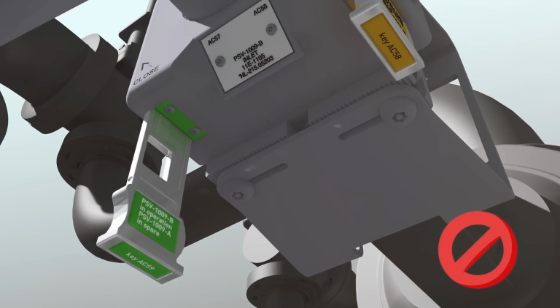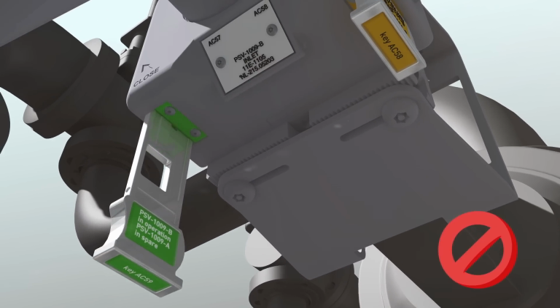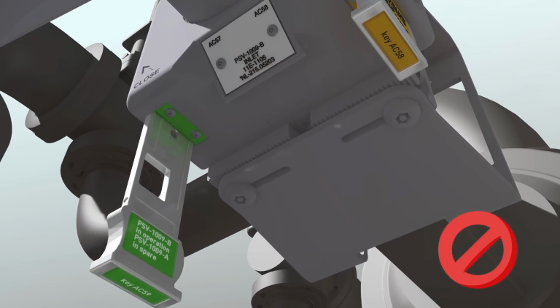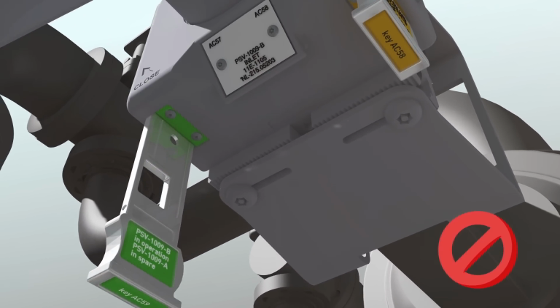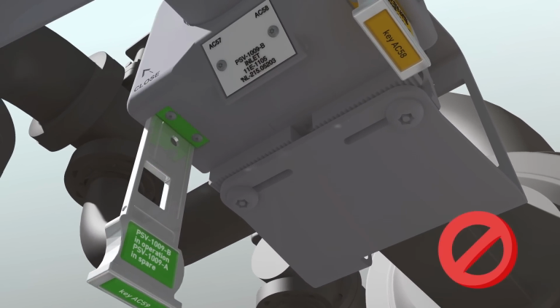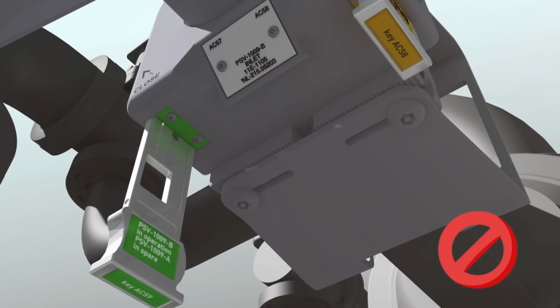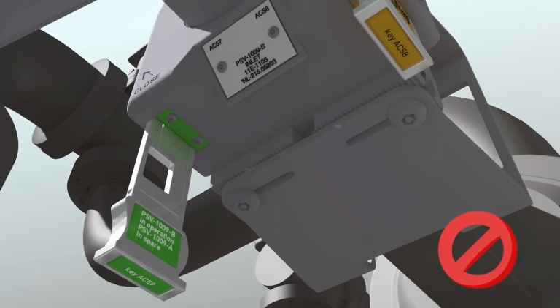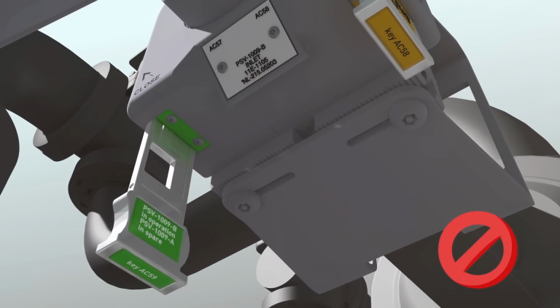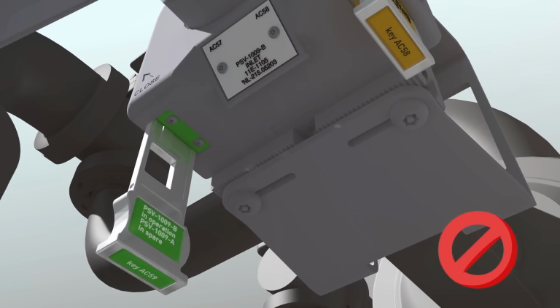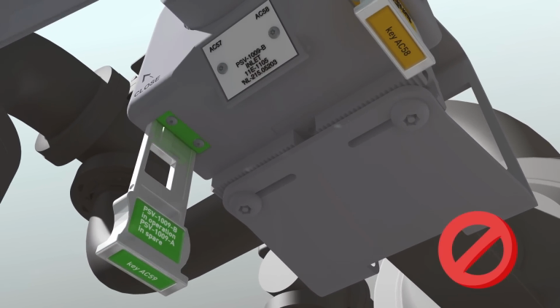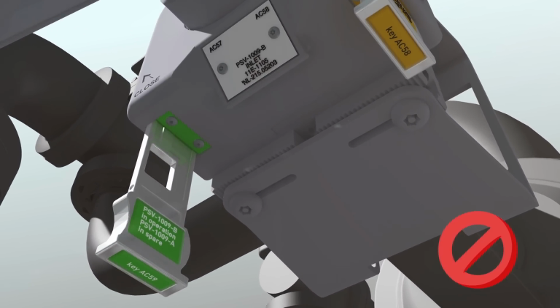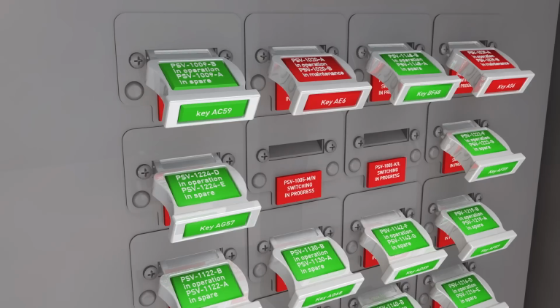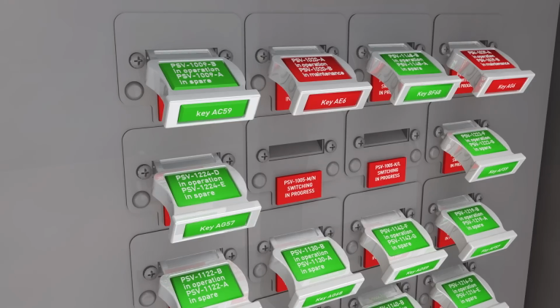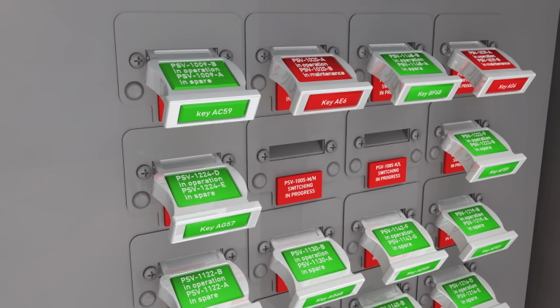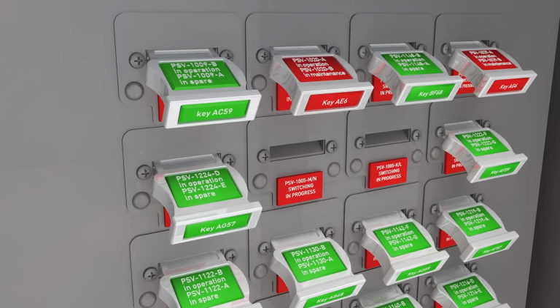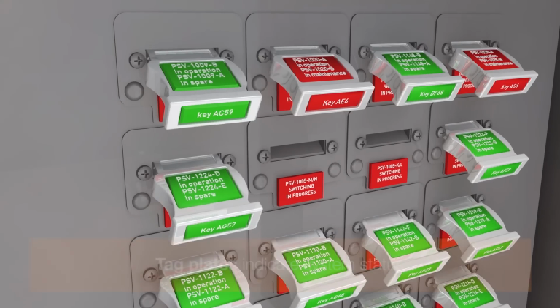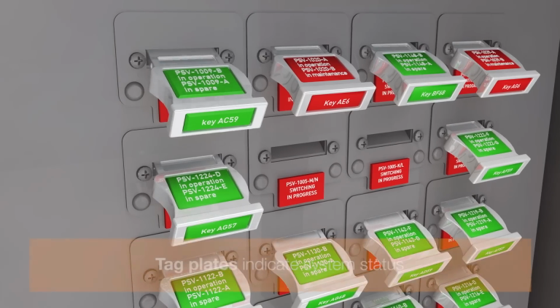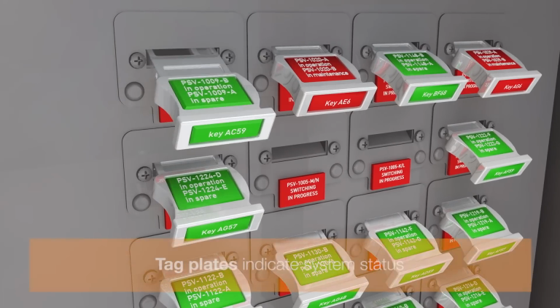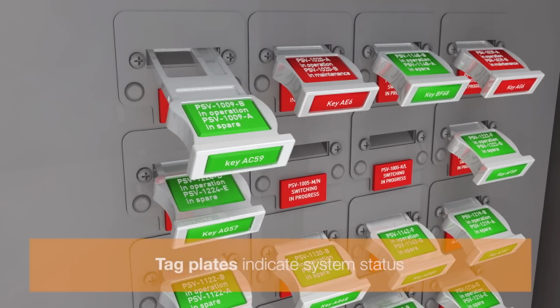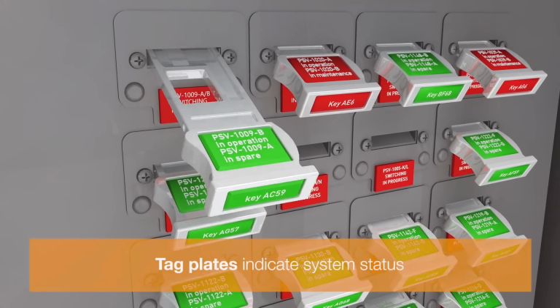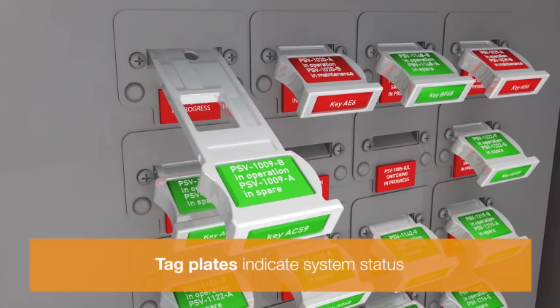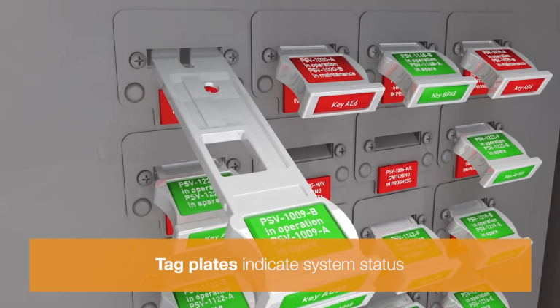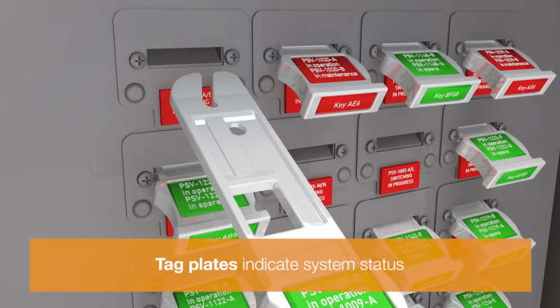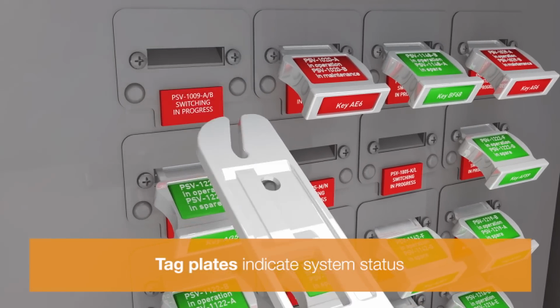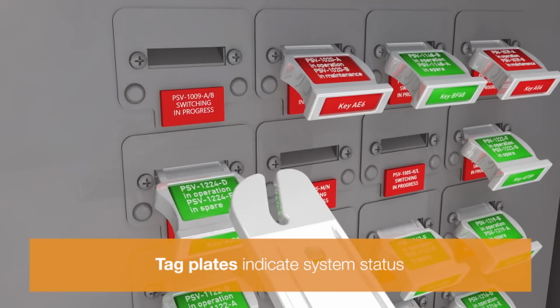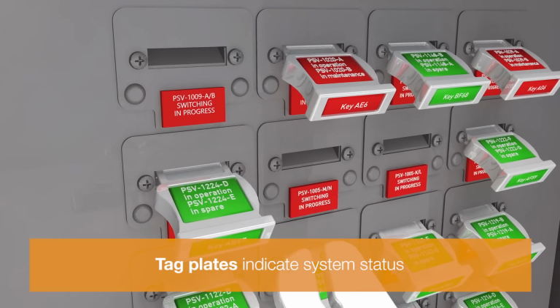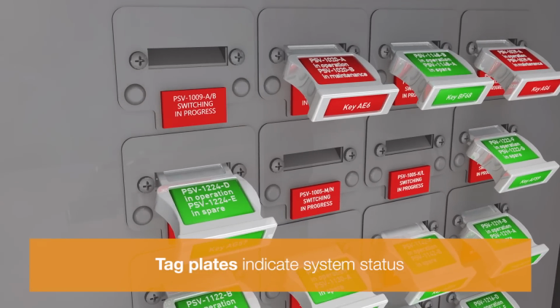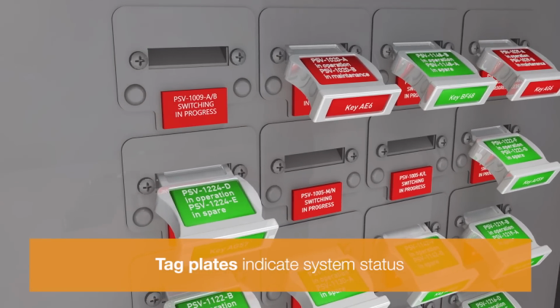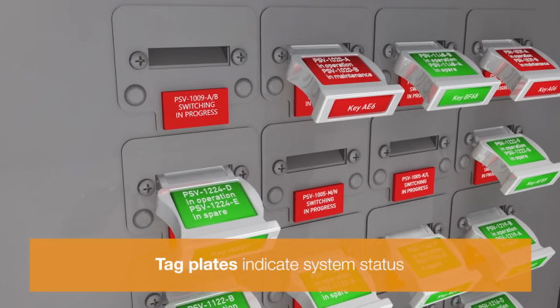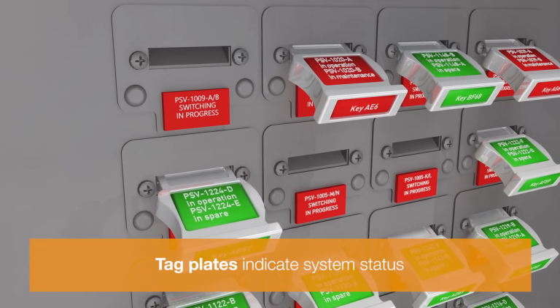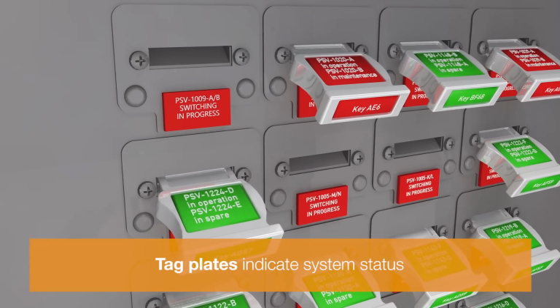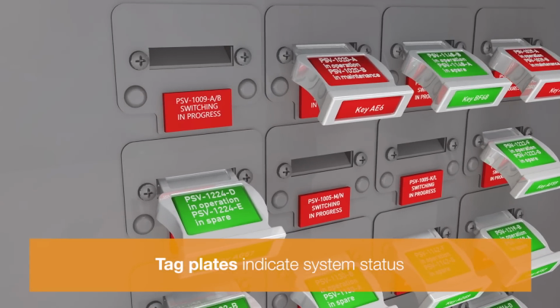When a key is removed, the cabinet tag plate shows that the valve system is being operated.